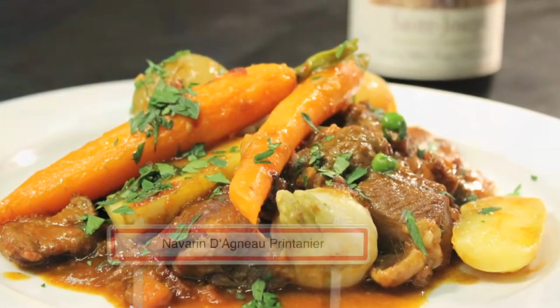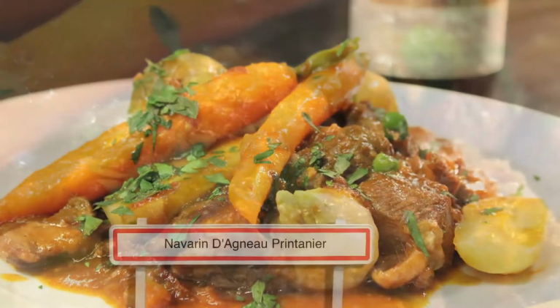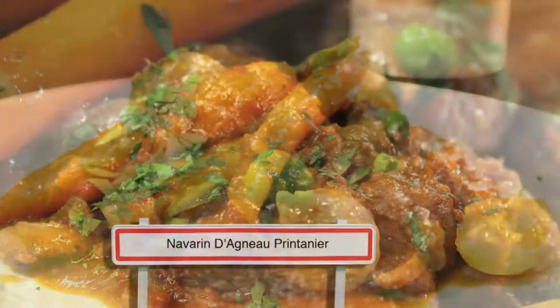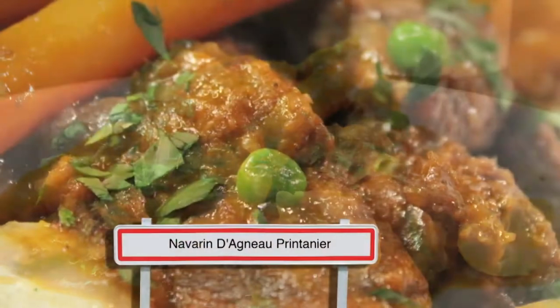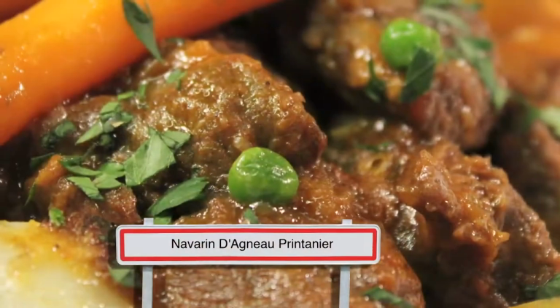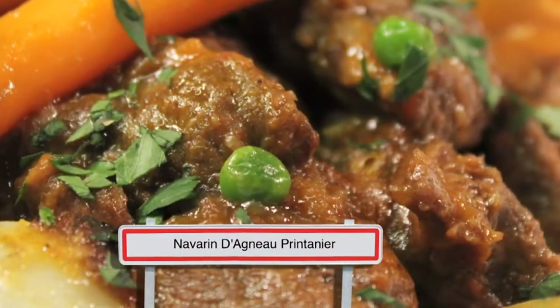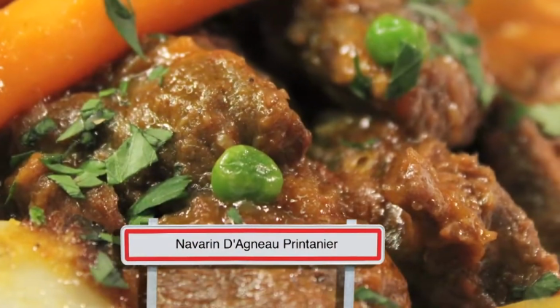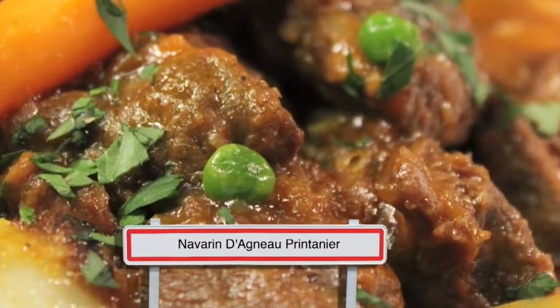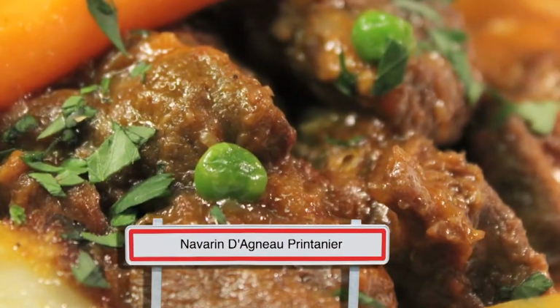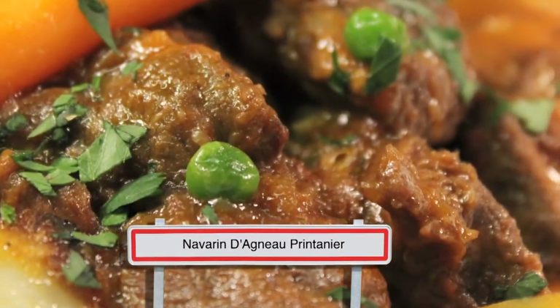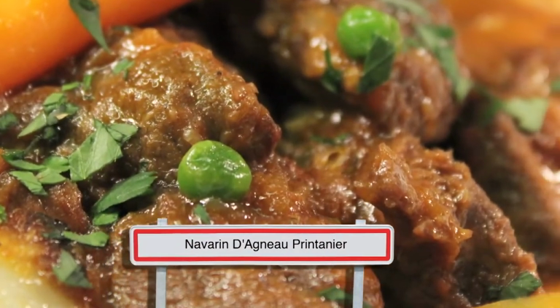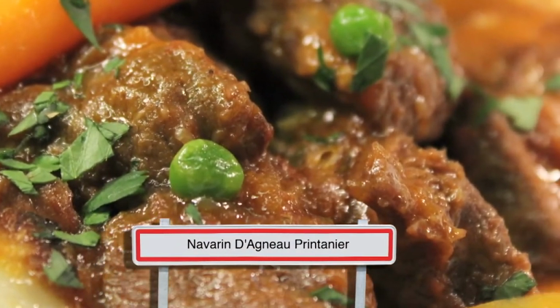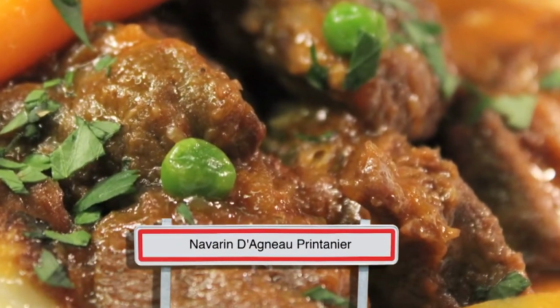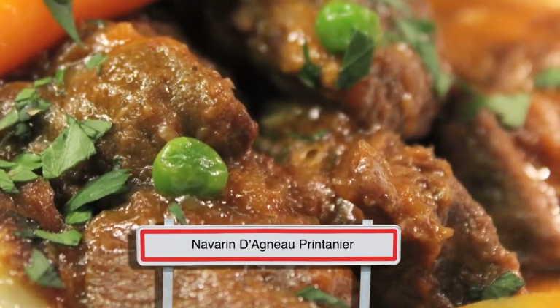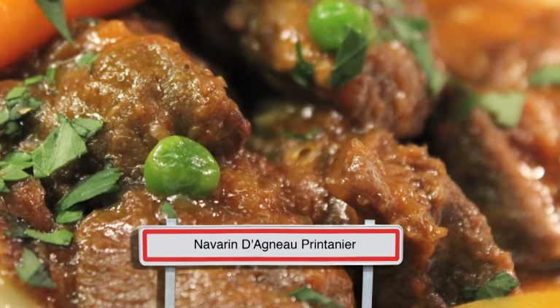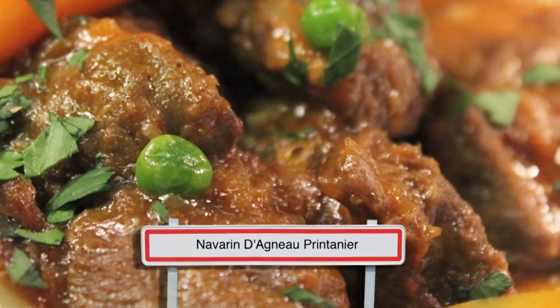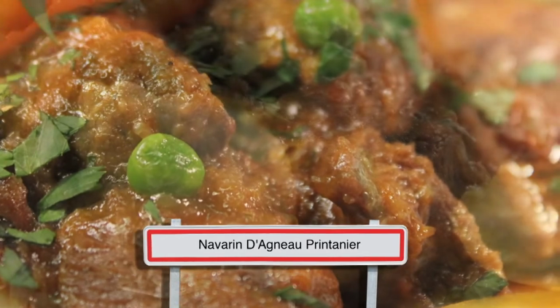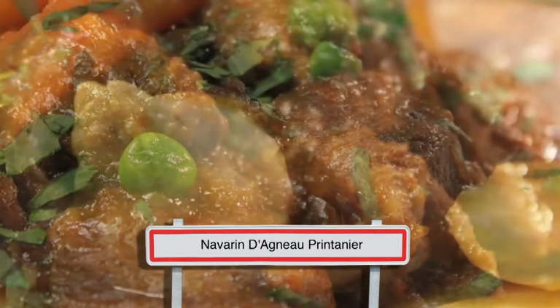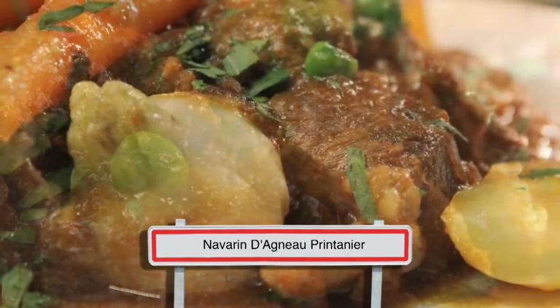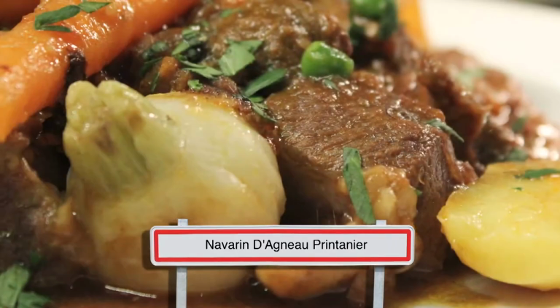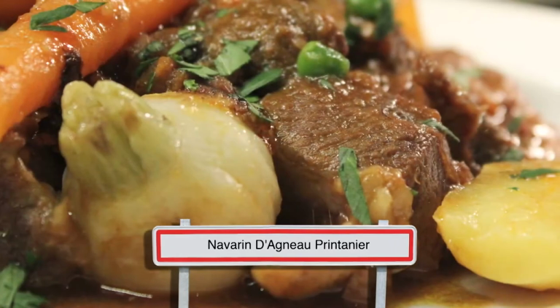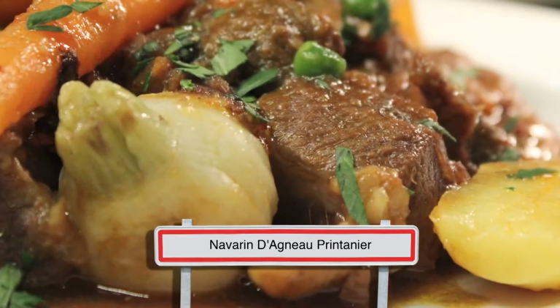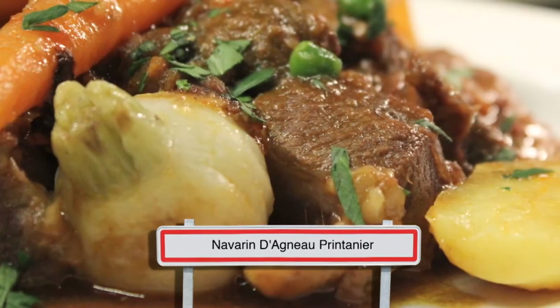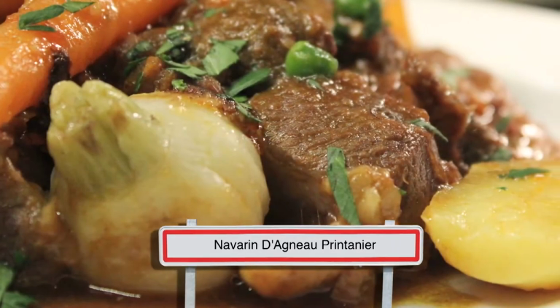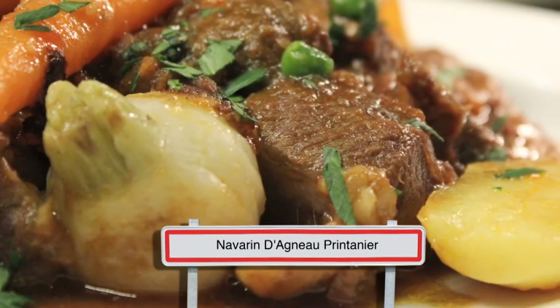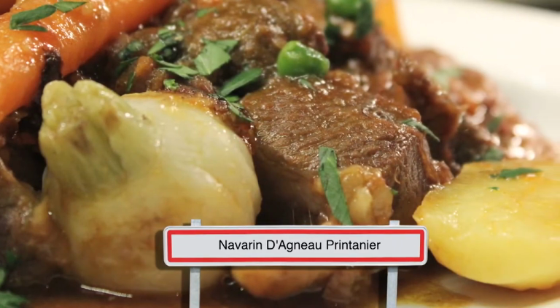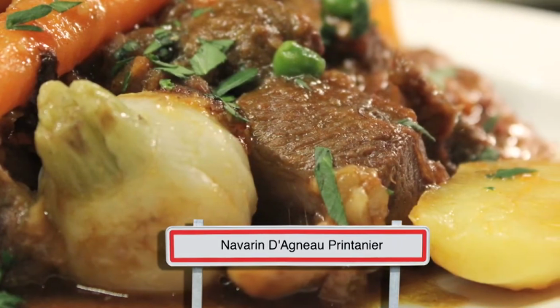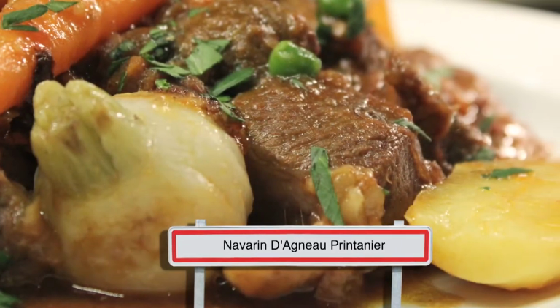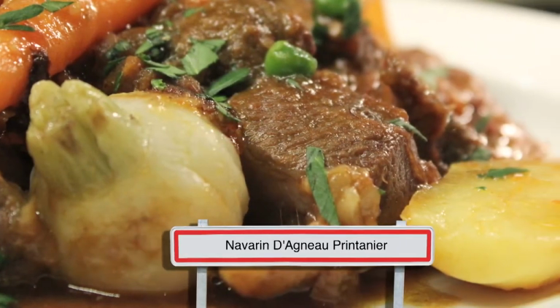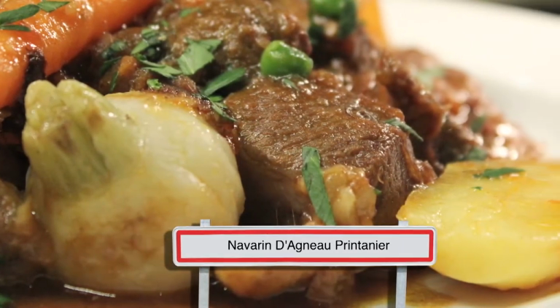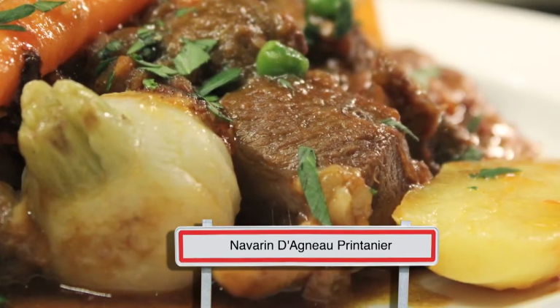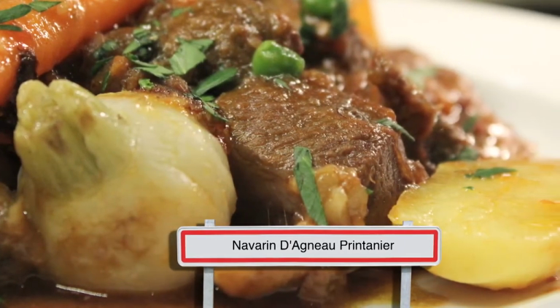The lamb is one of the most popular local meats, and this stew, called Navarin d'agneau, is a great French classic.